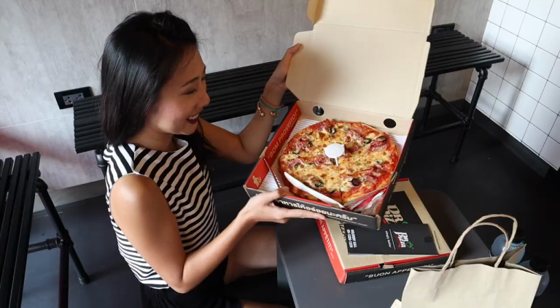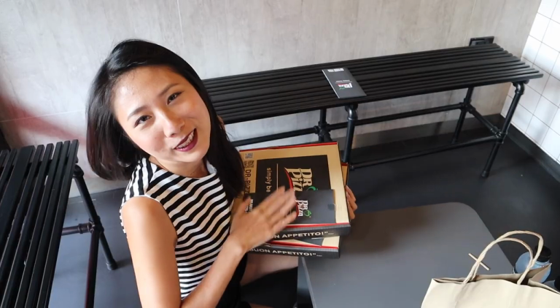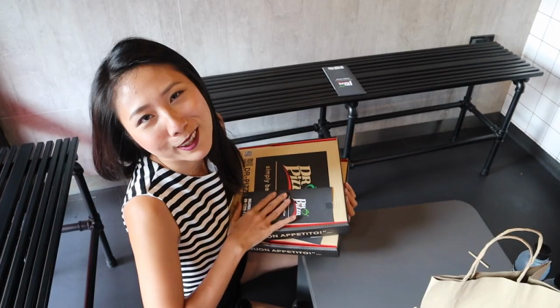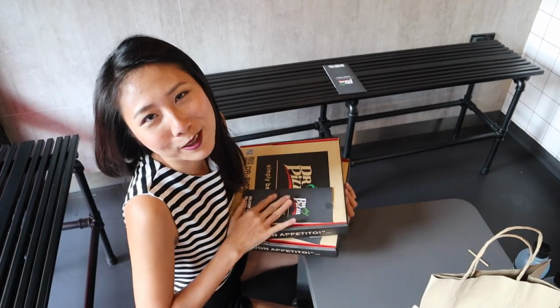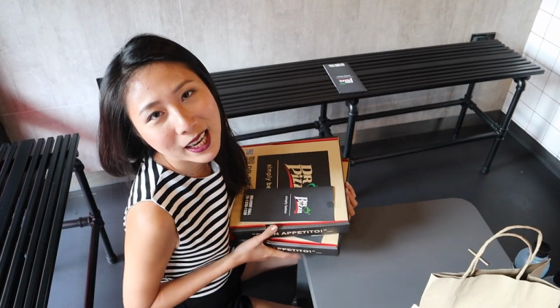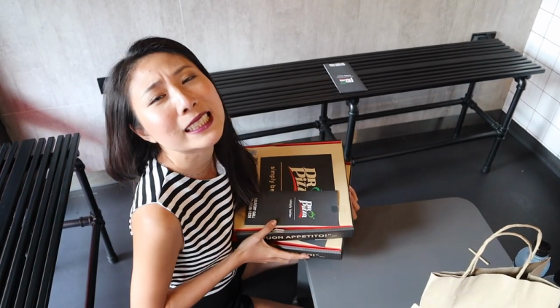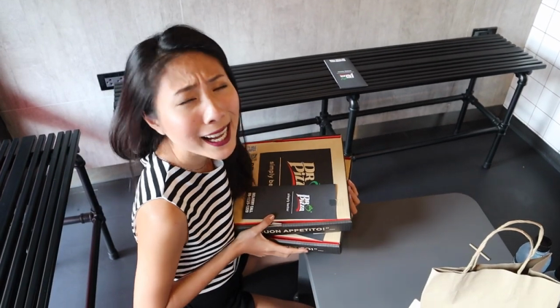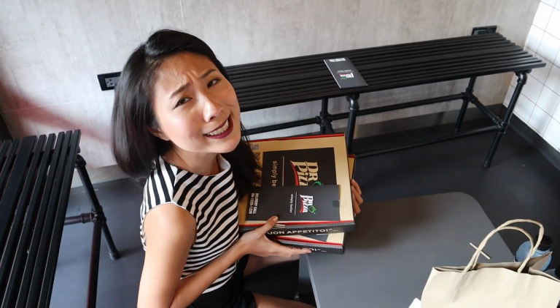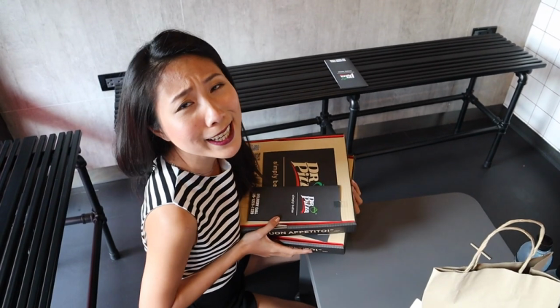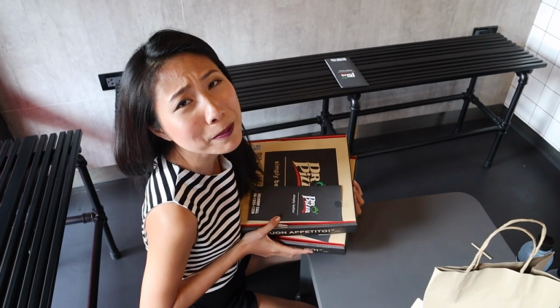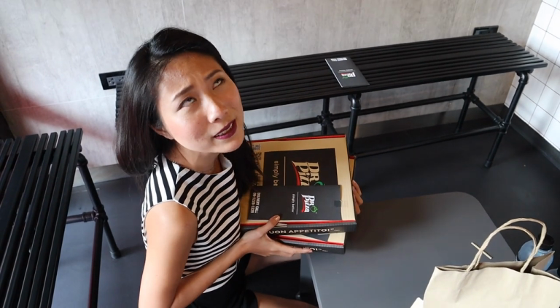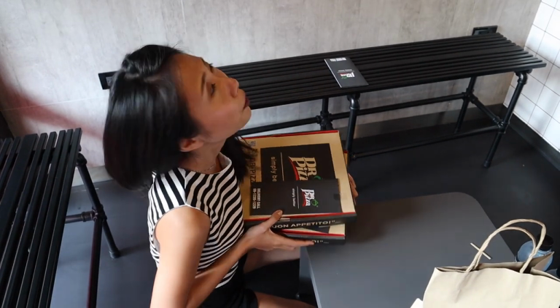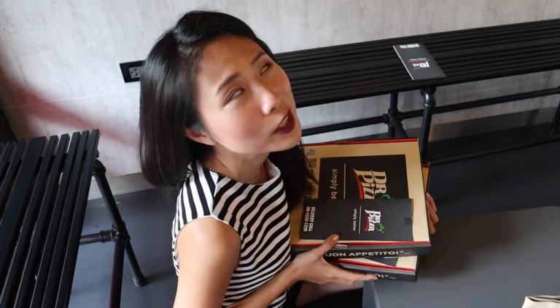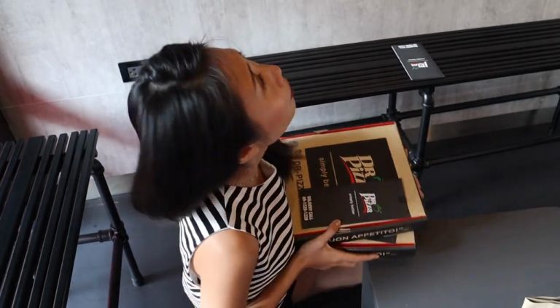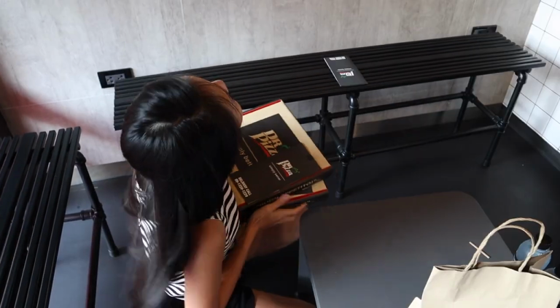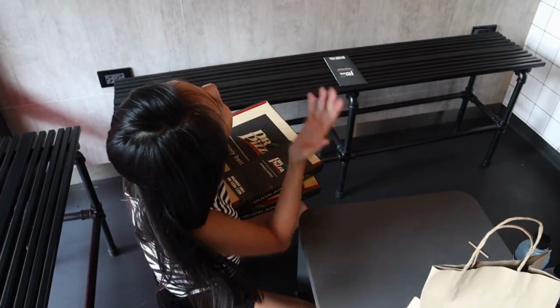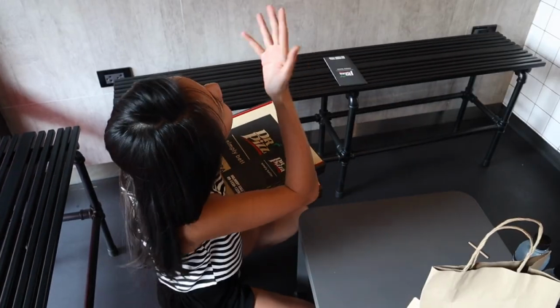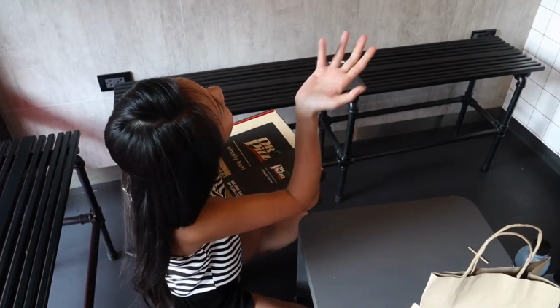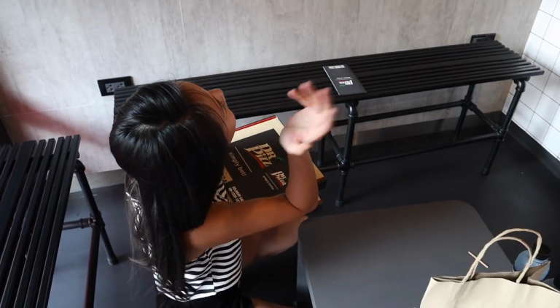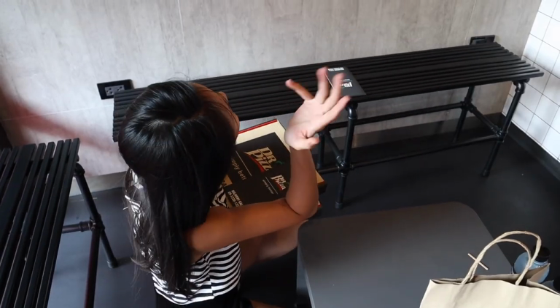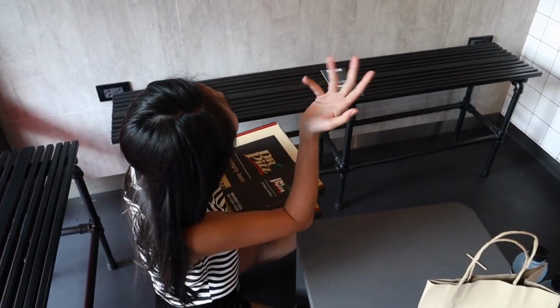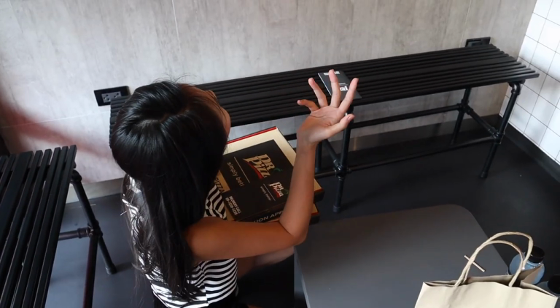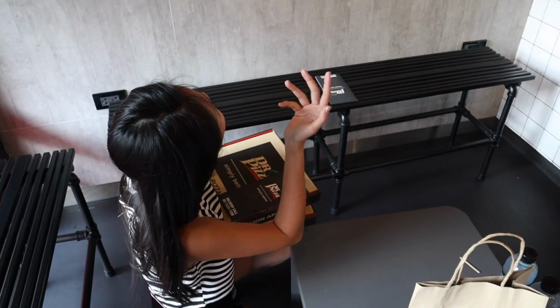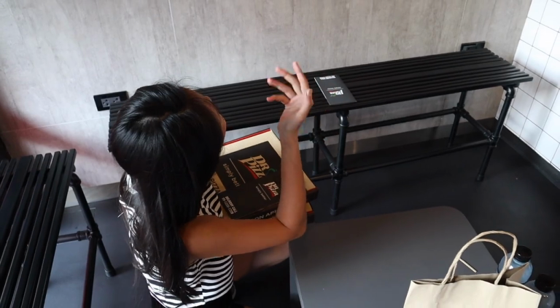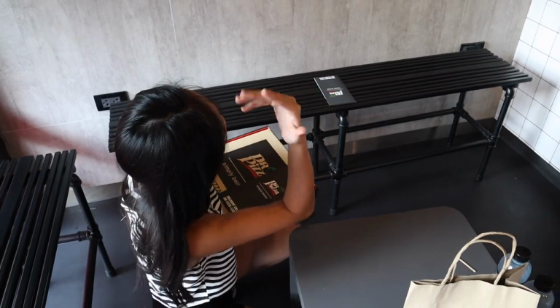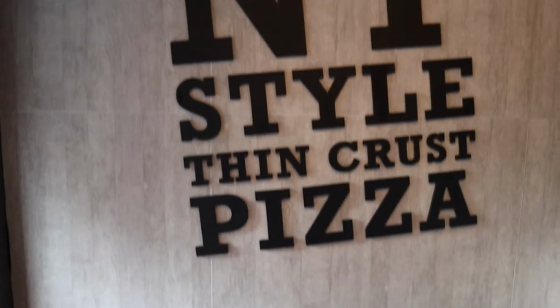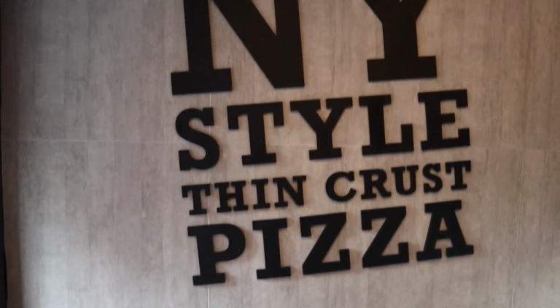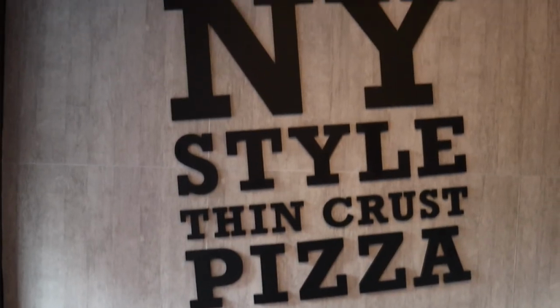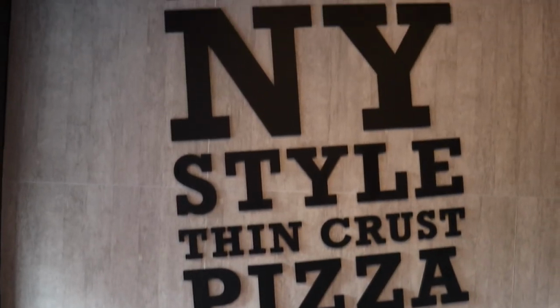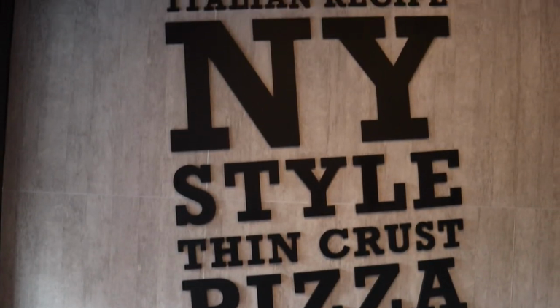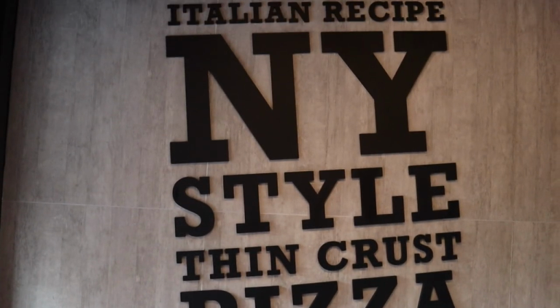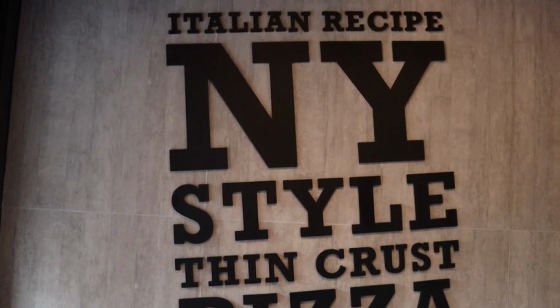Let's go try it! I thought Thai style pizza, but no — it's actually Italian recipe, New York style thin crust pizza.